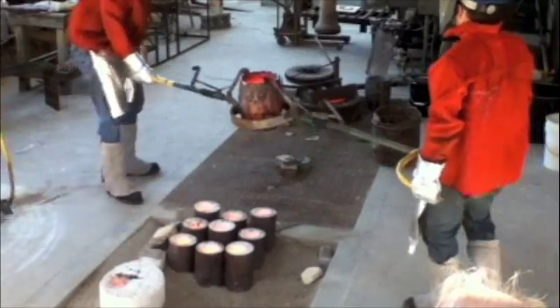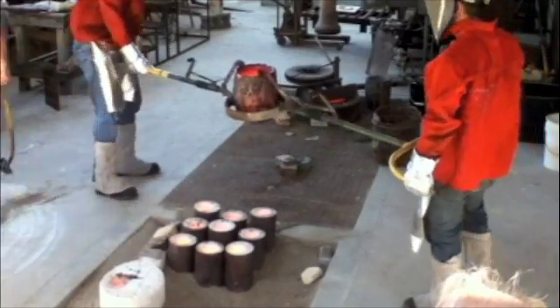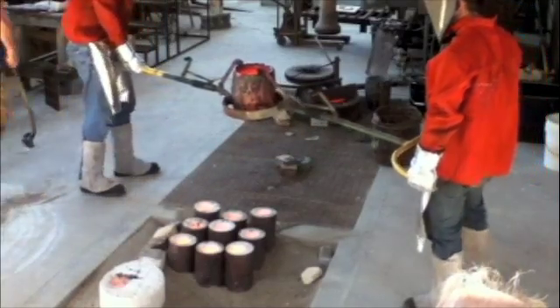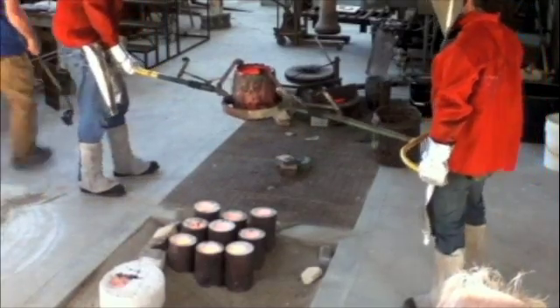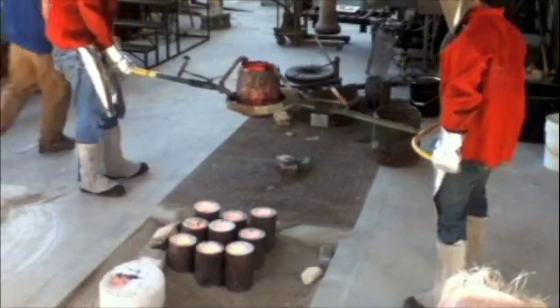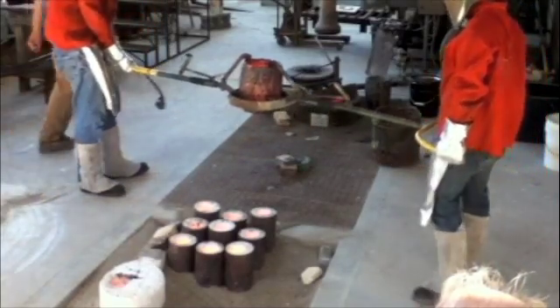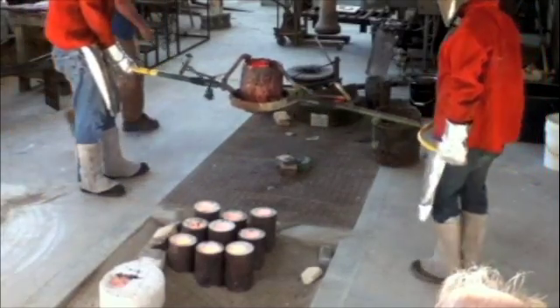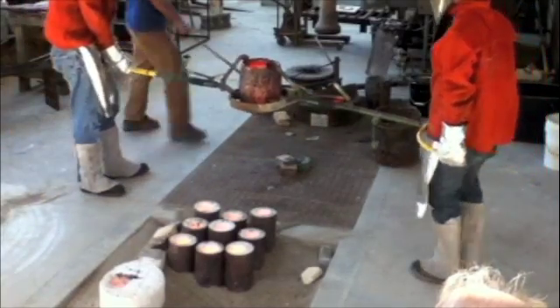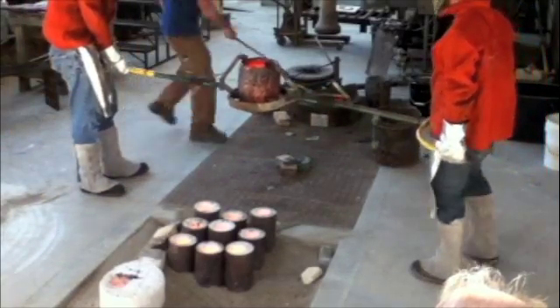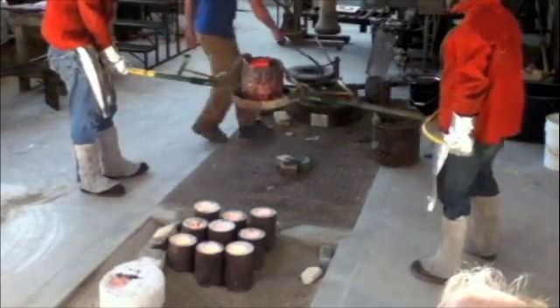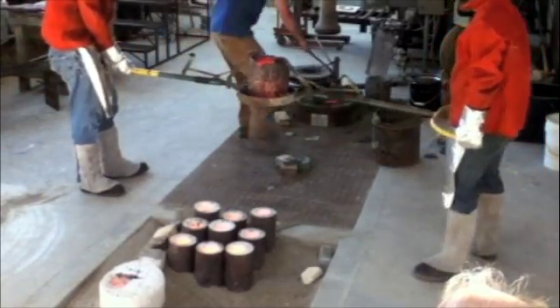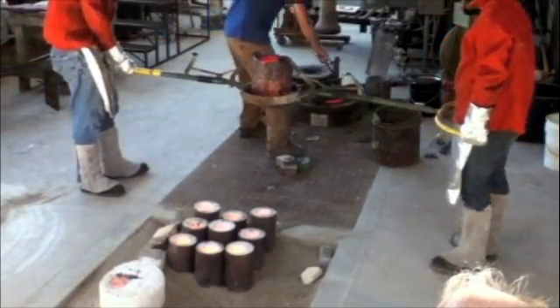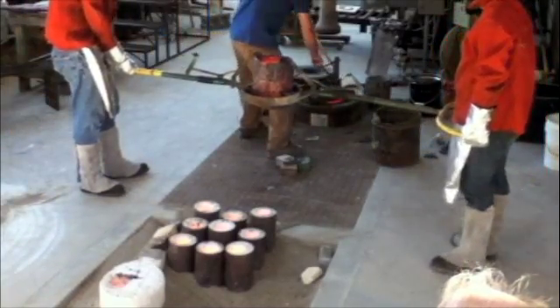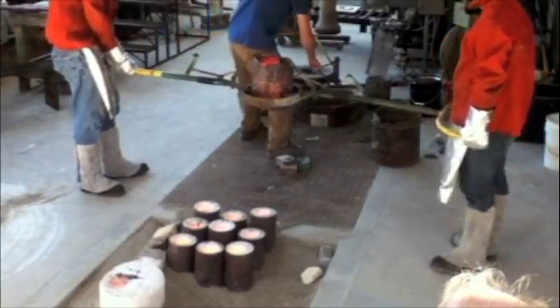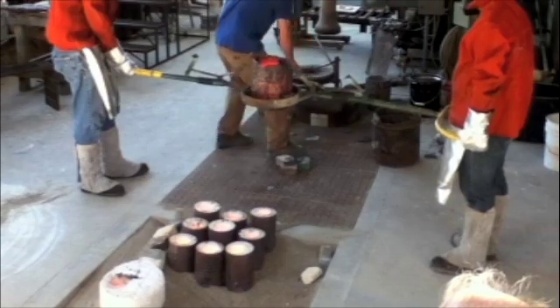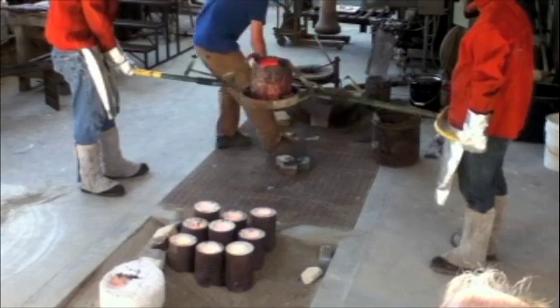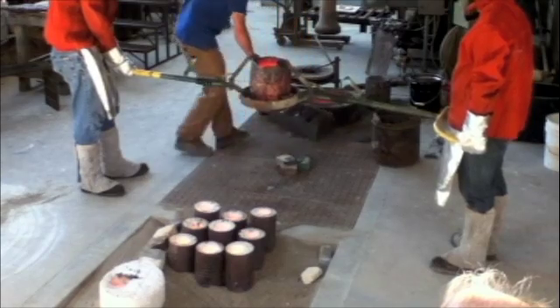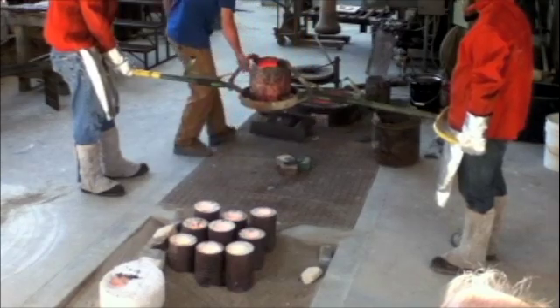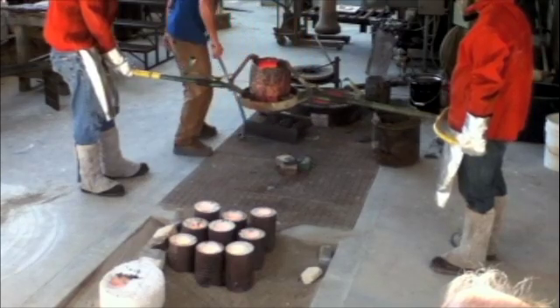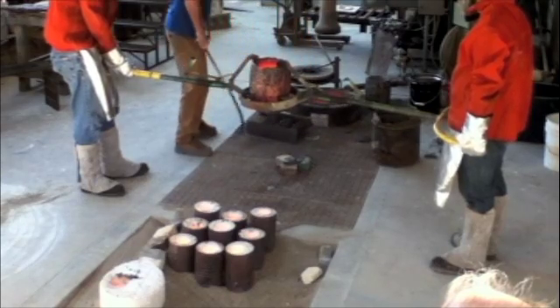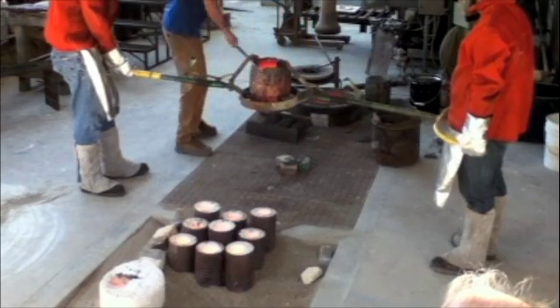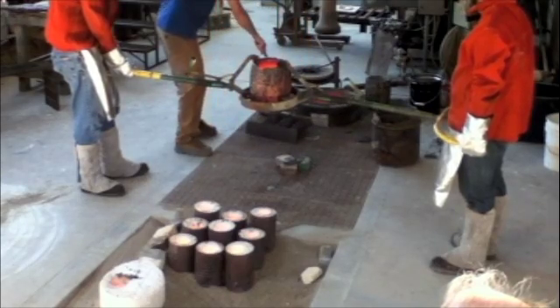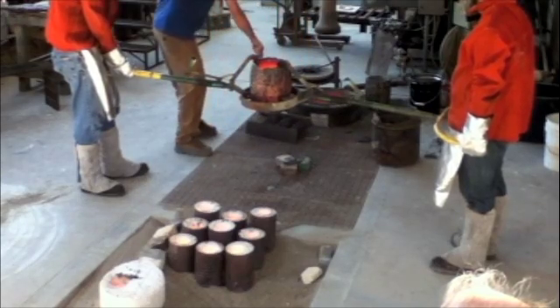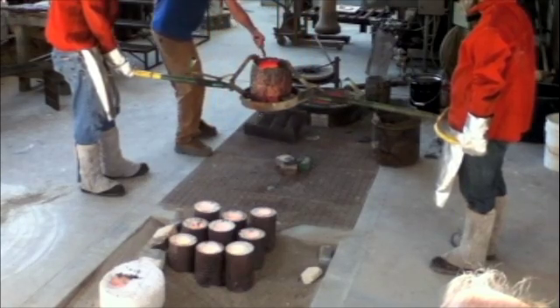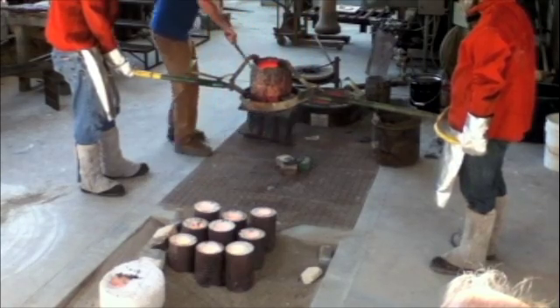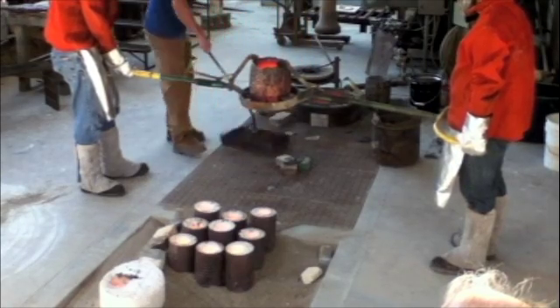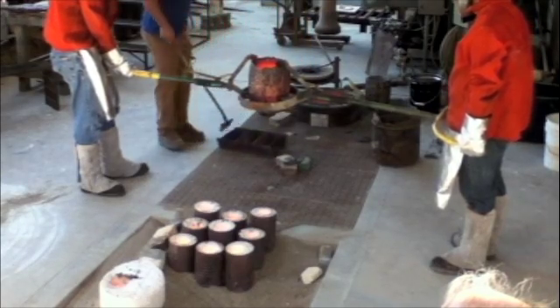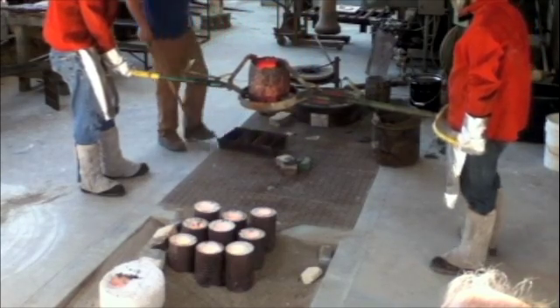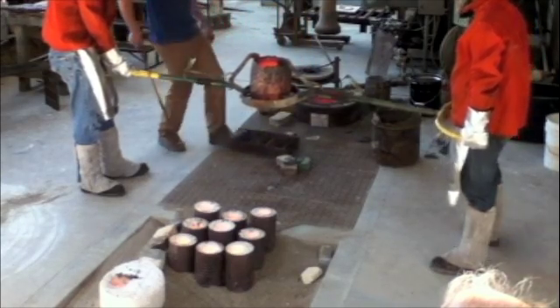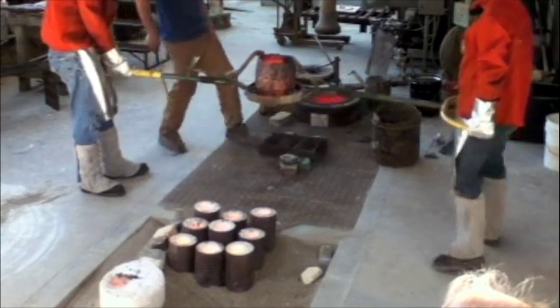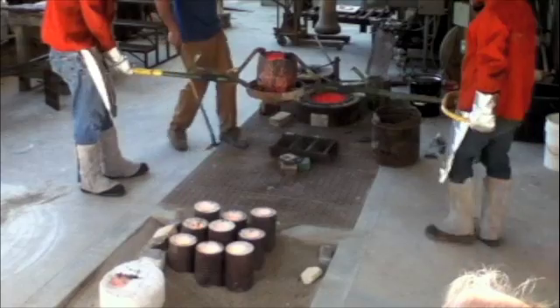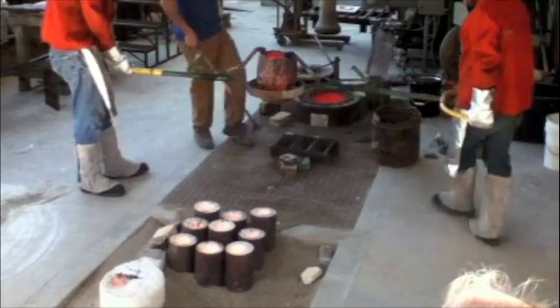Once the molds are all filled, we pour off any remaining bronze into a preheated ingot mold. This creates the perfect size chunk of bronze to use in our next pour.